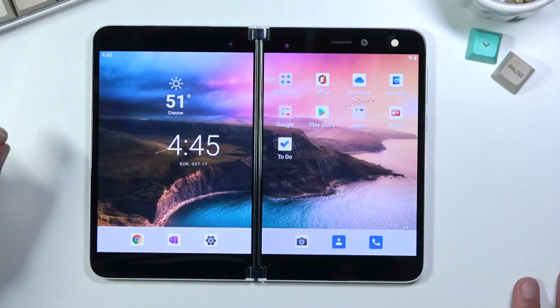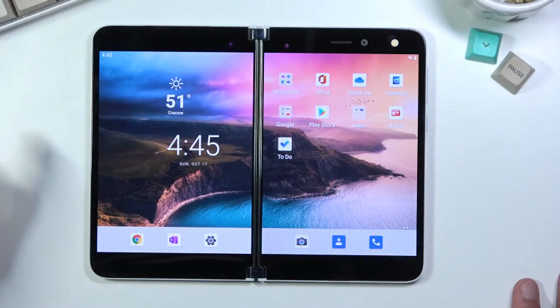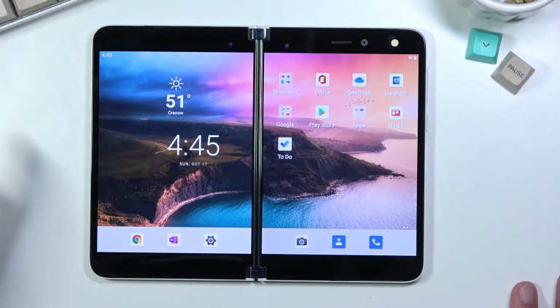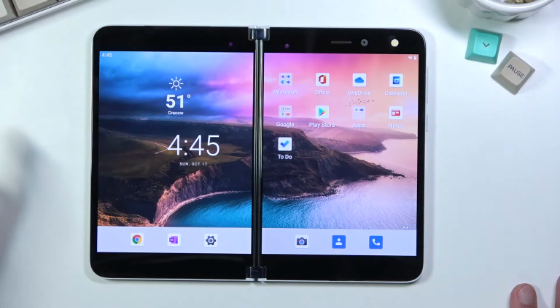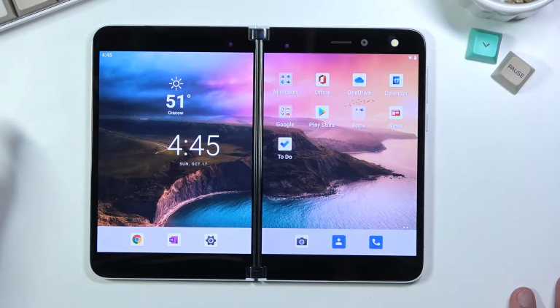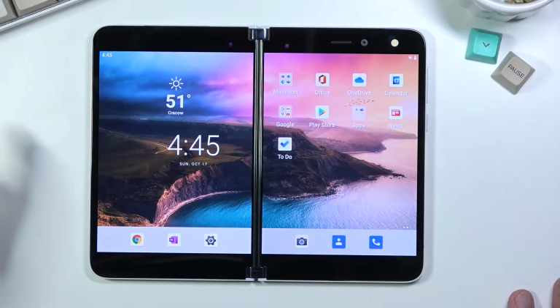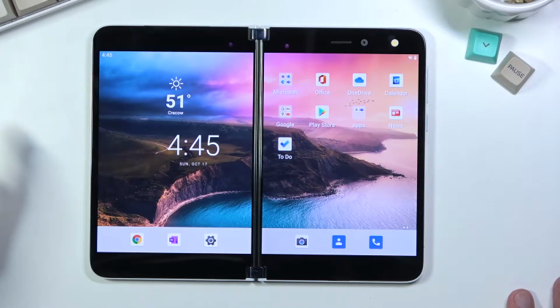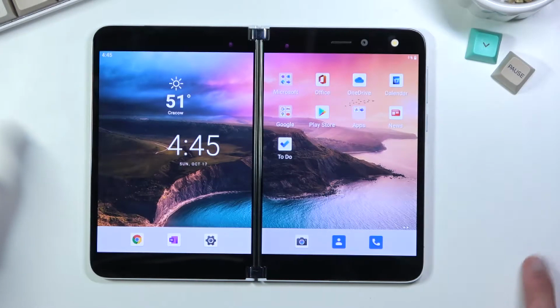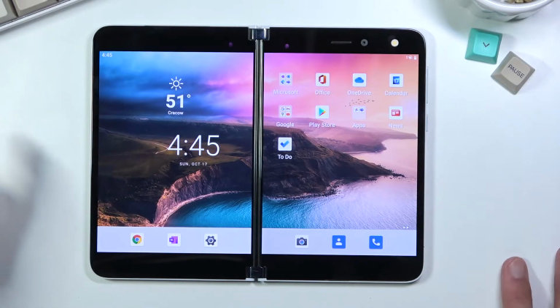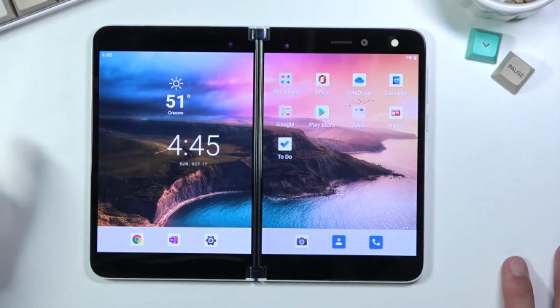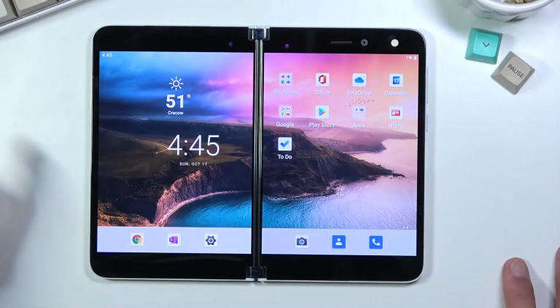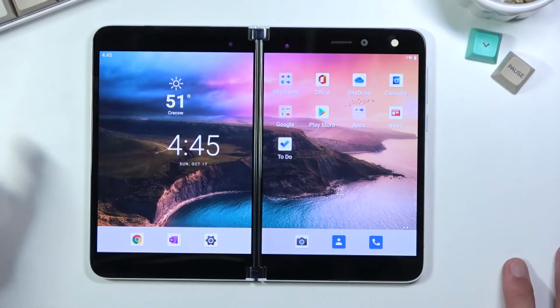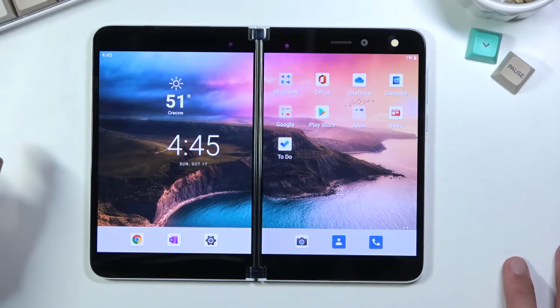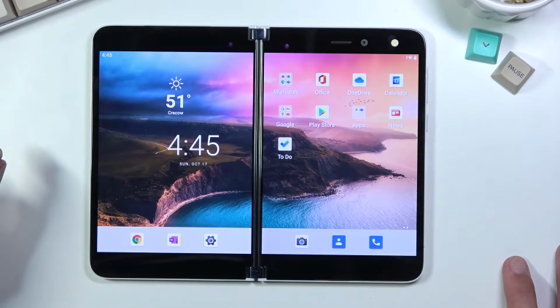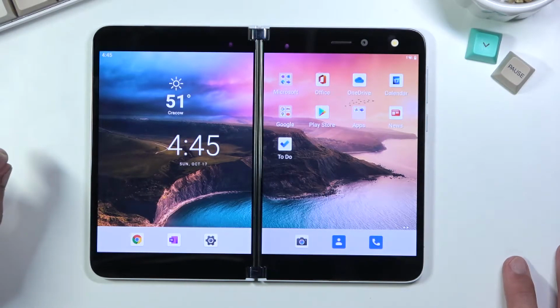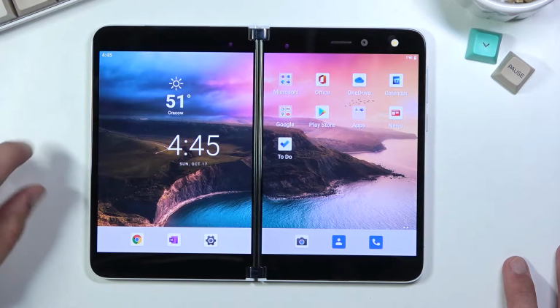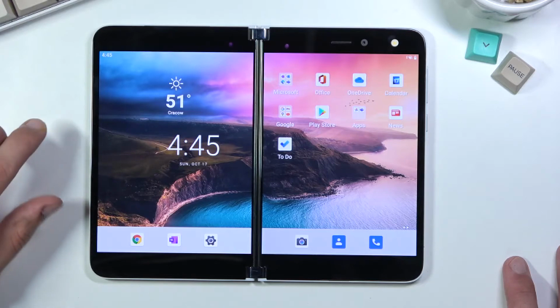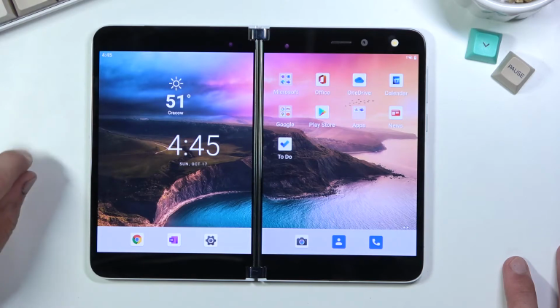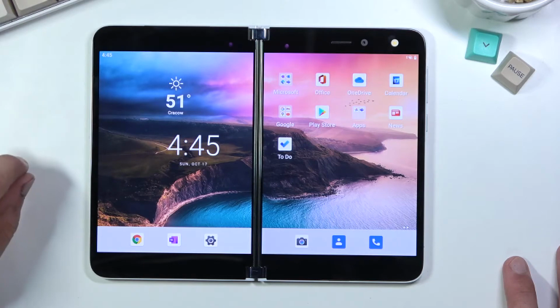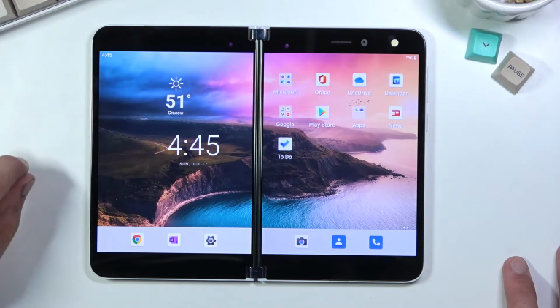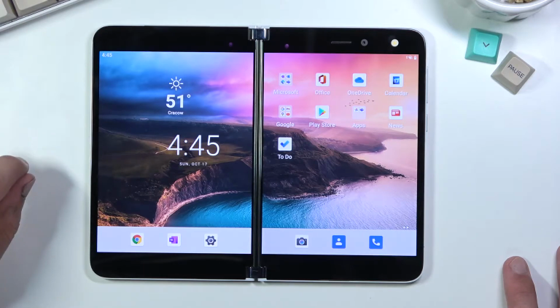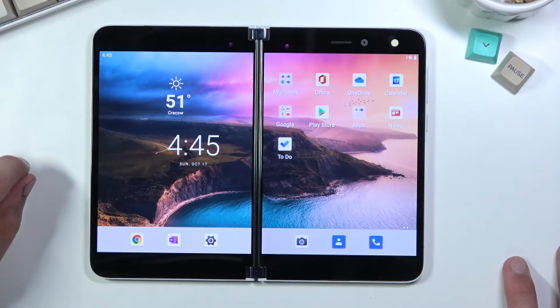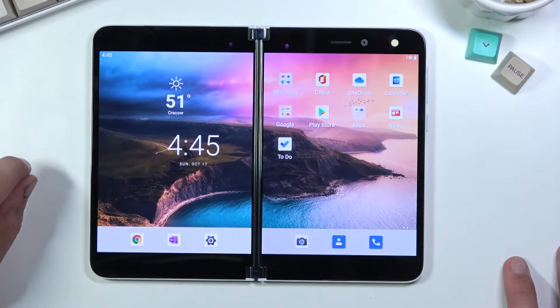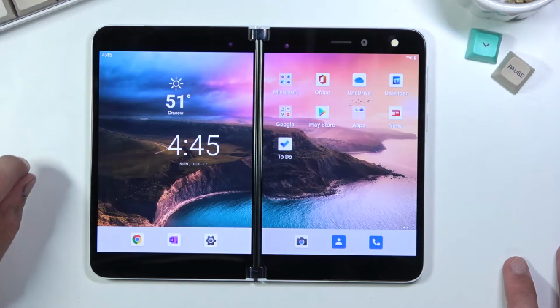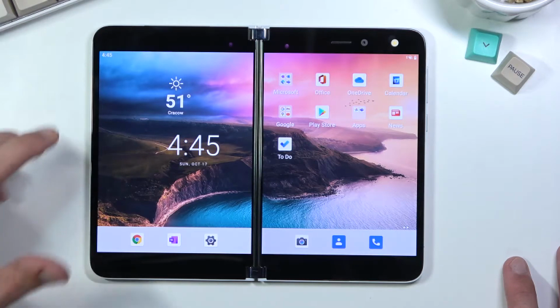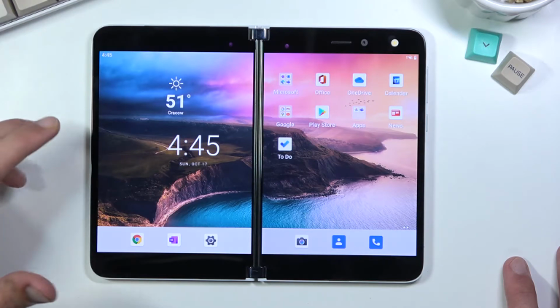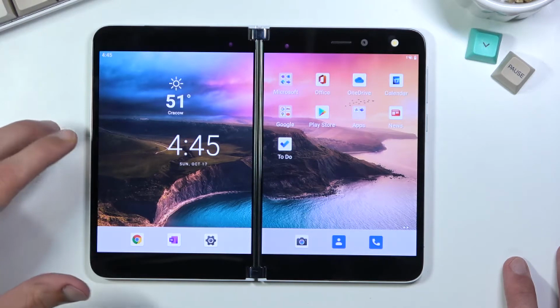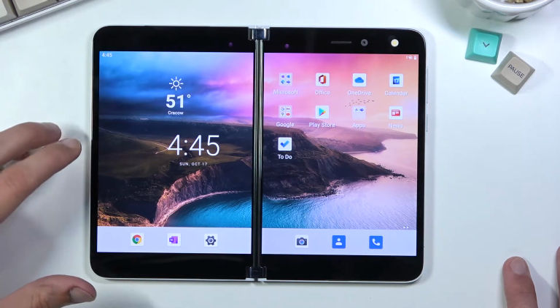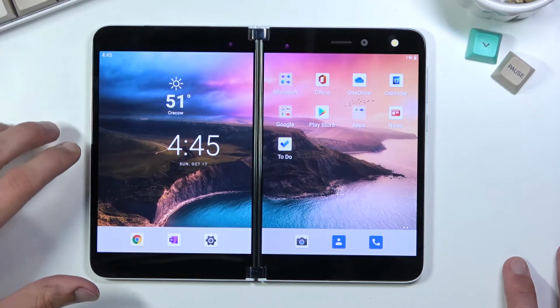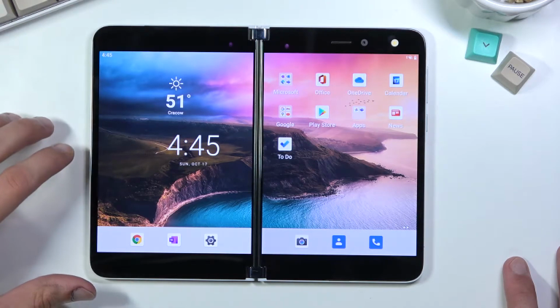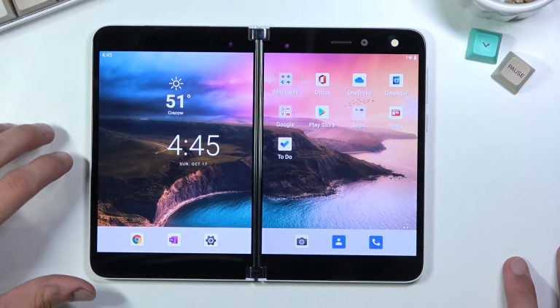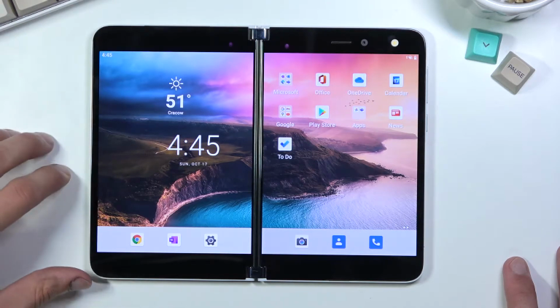Welcome. In front of me is a Microsoft Surface Duo and today I will show you how to capture a screenshot on this phone.